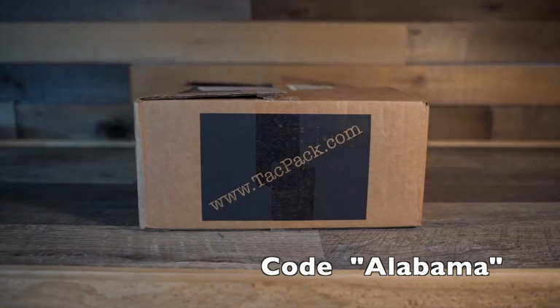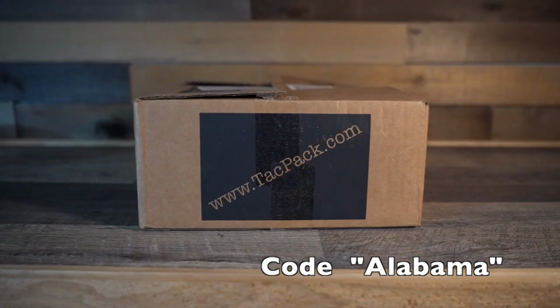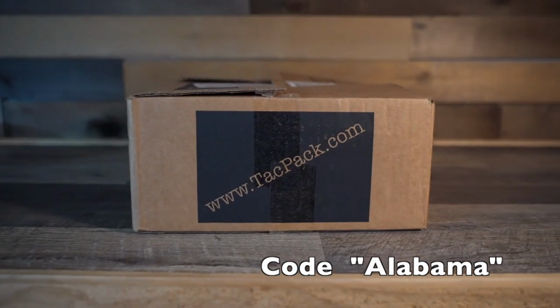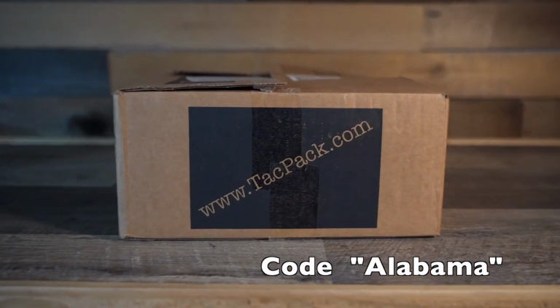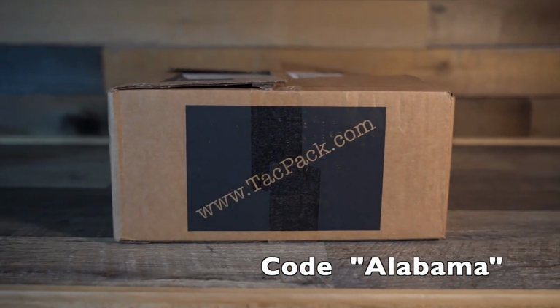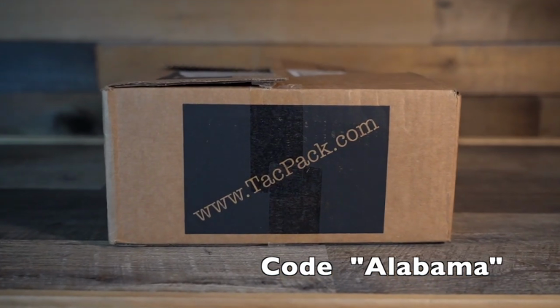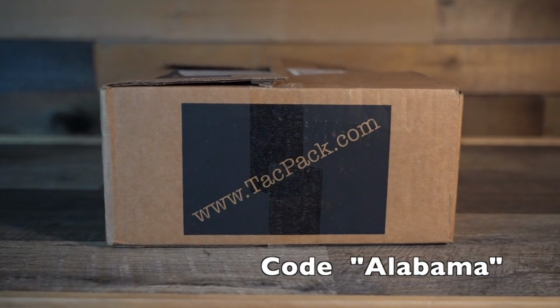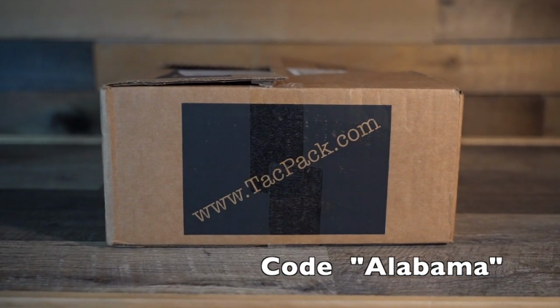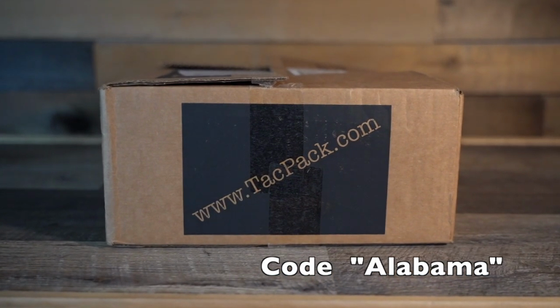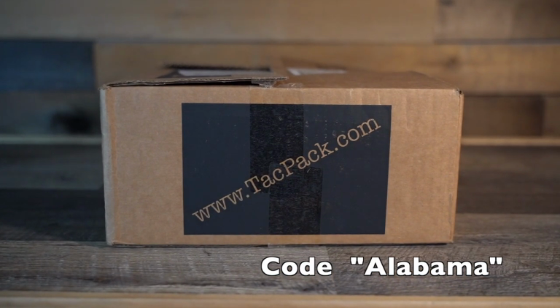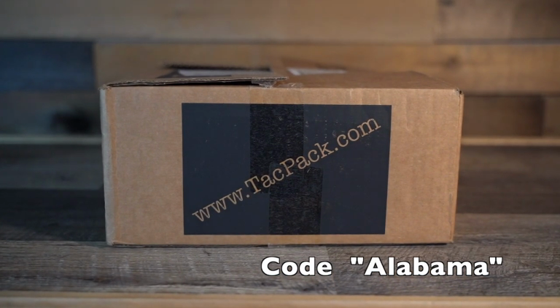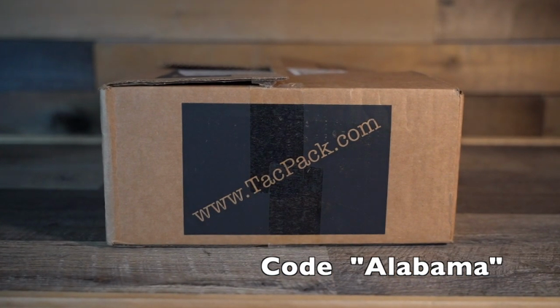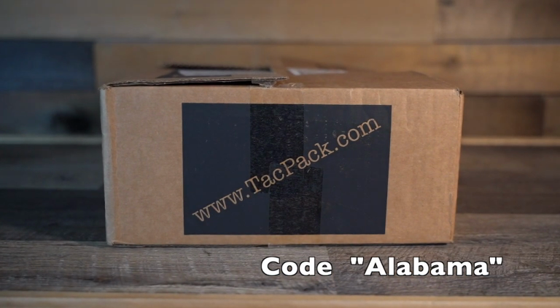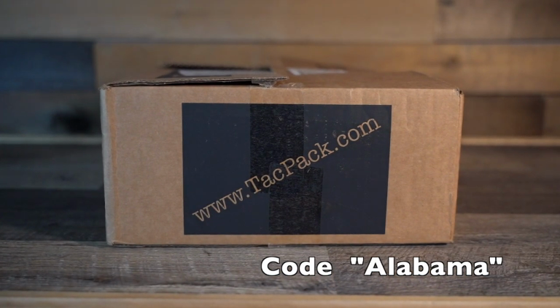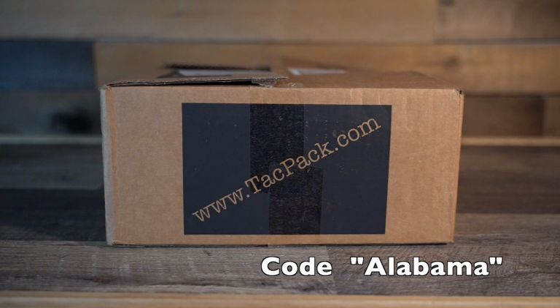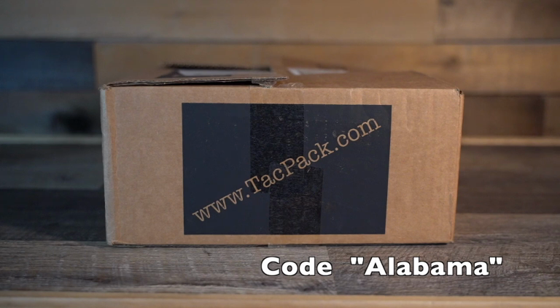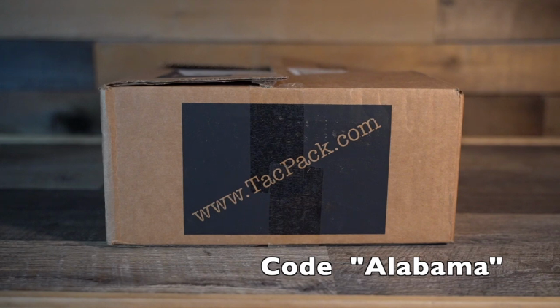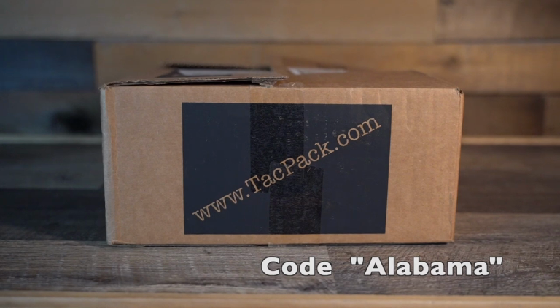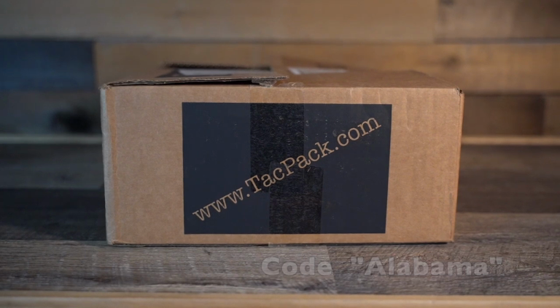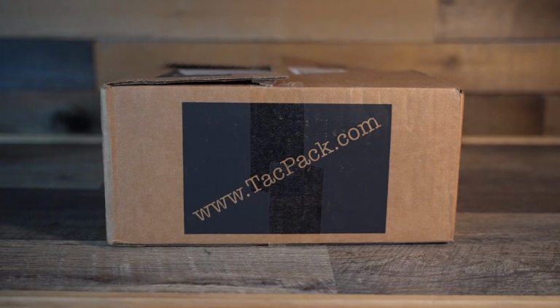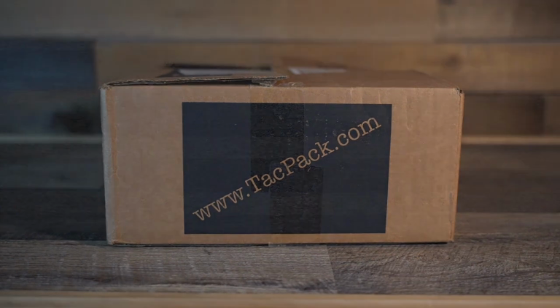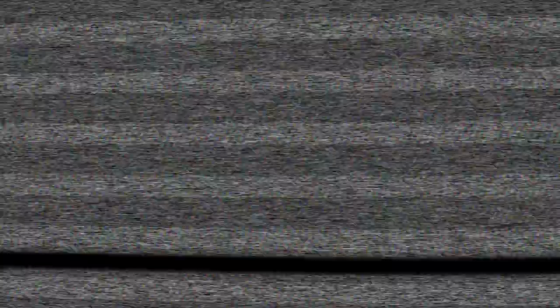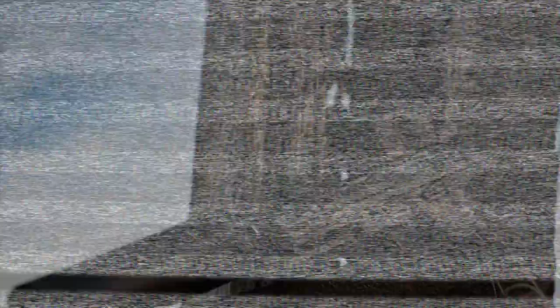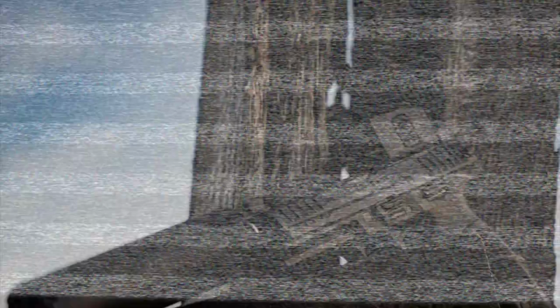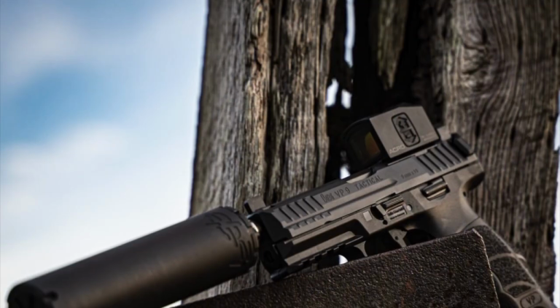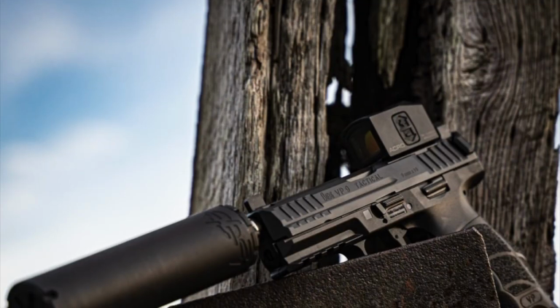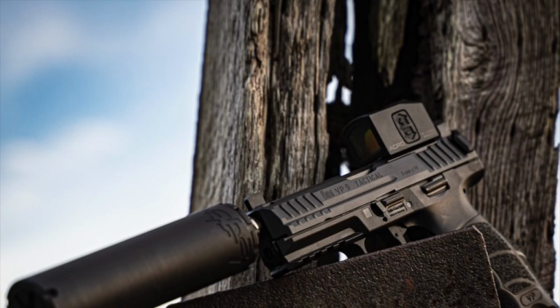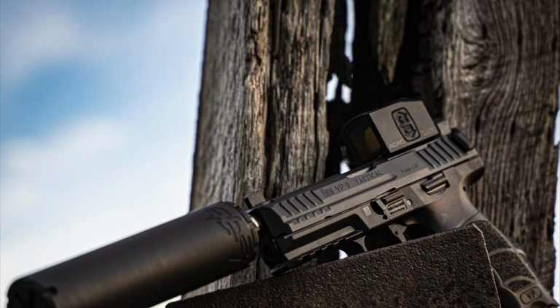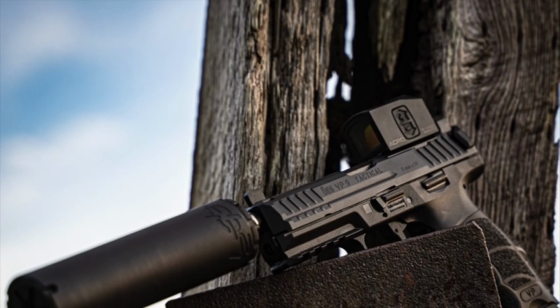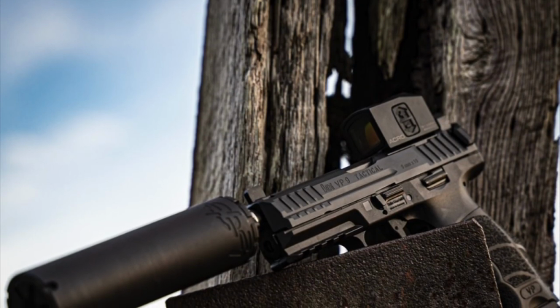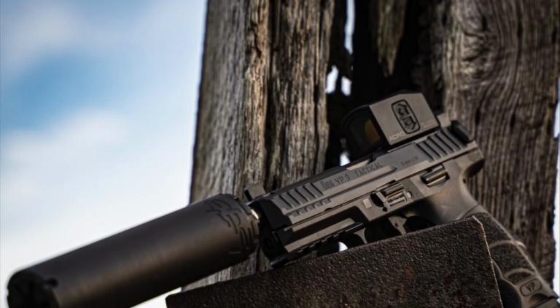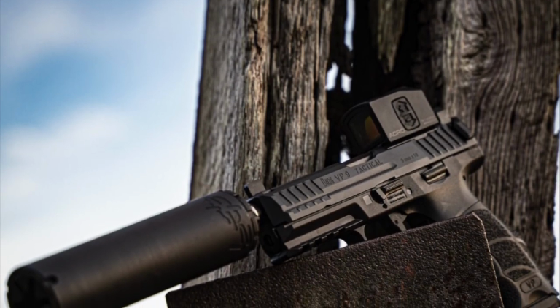Right now if you use the code Alabama, you'll get a $40 grab bag in addition to your regular package.